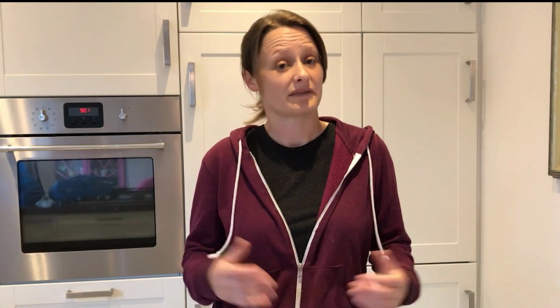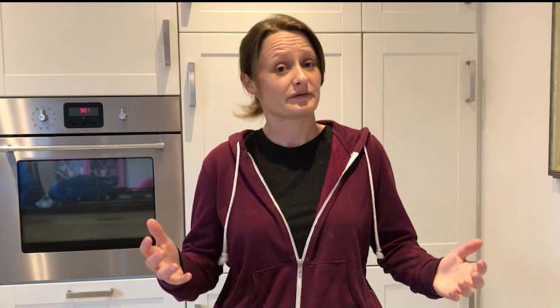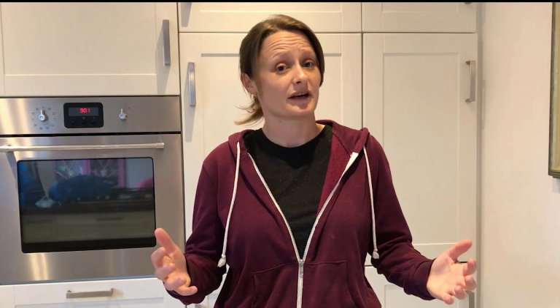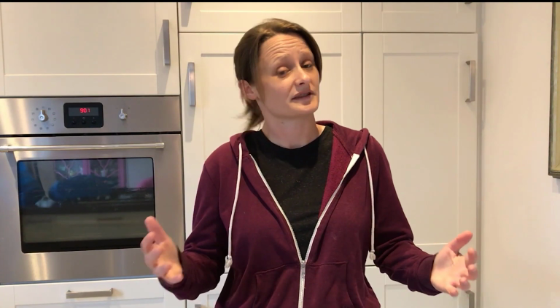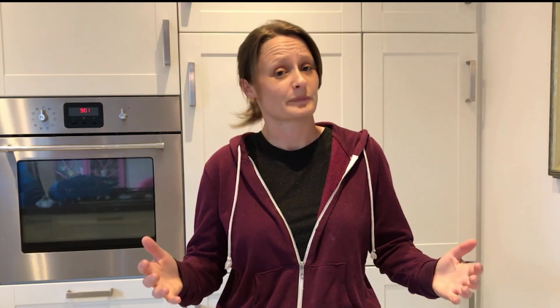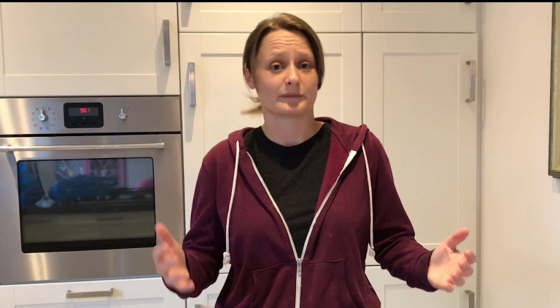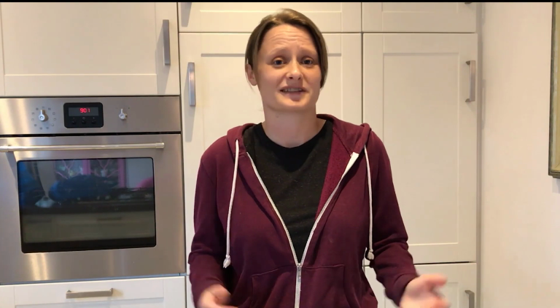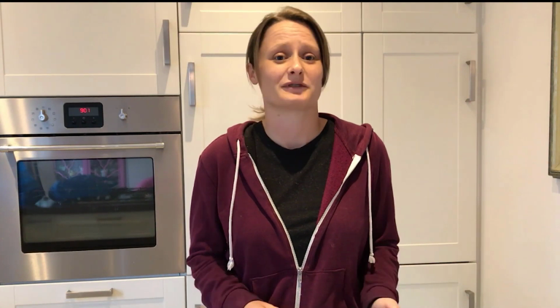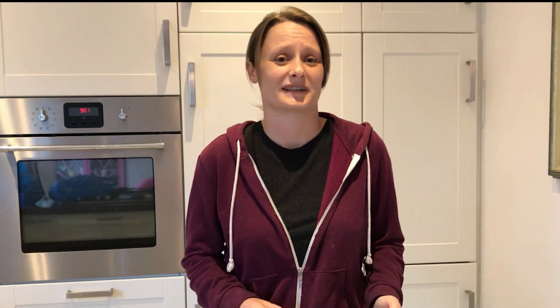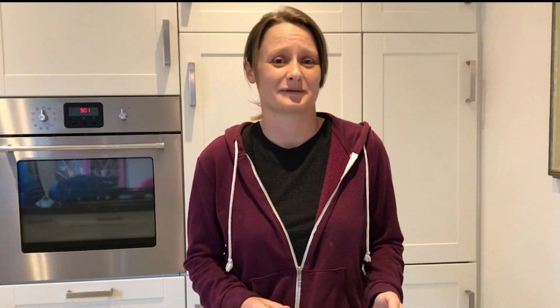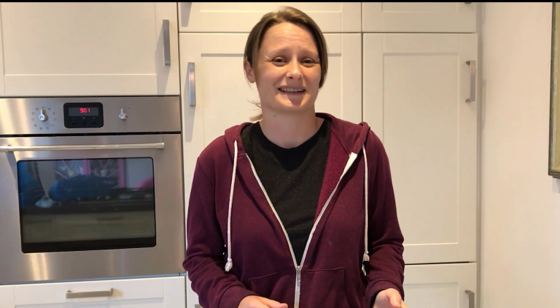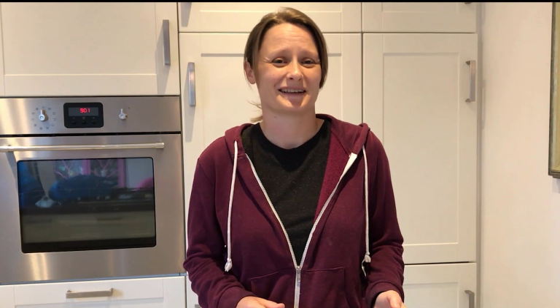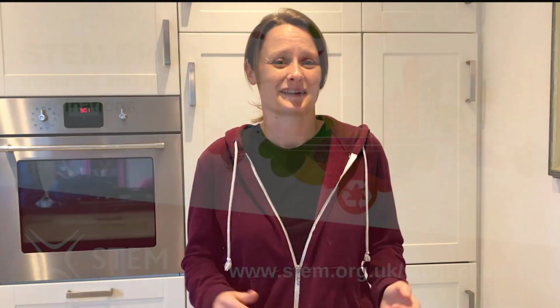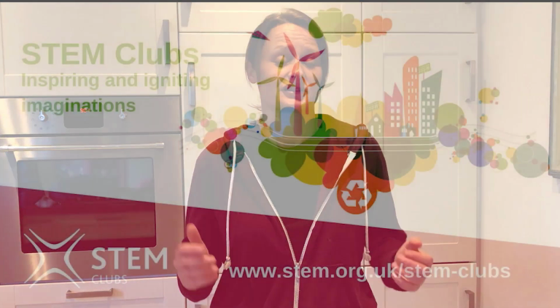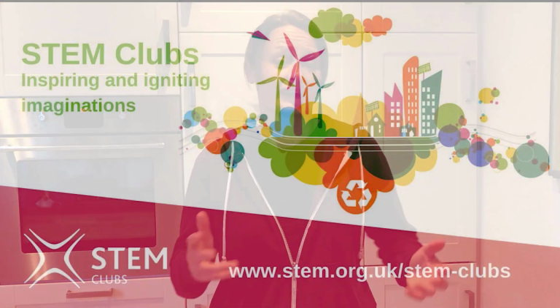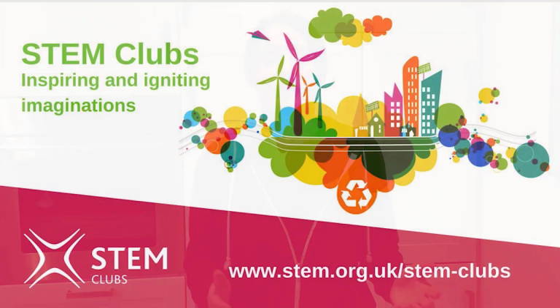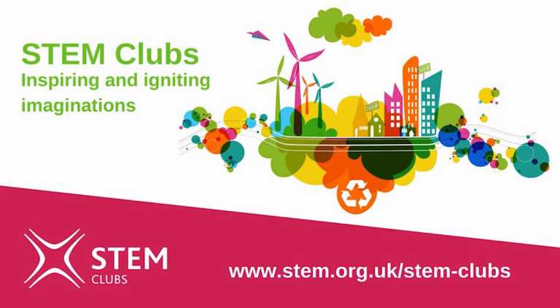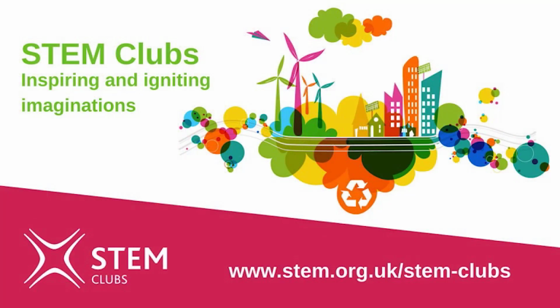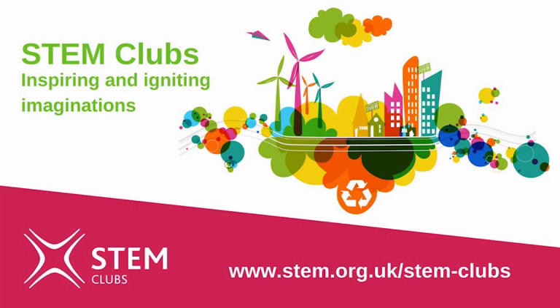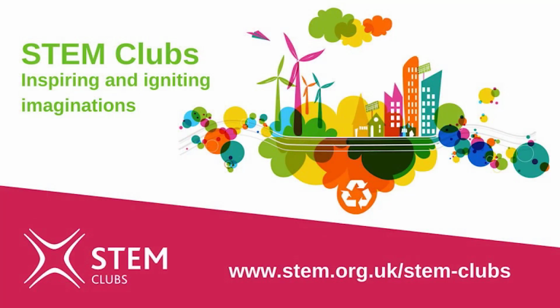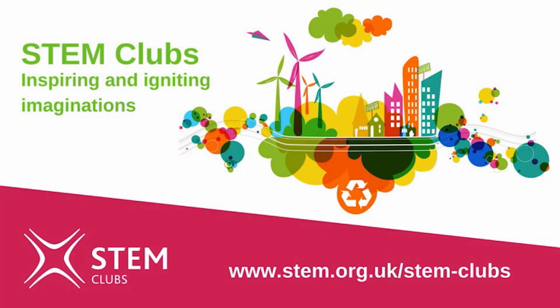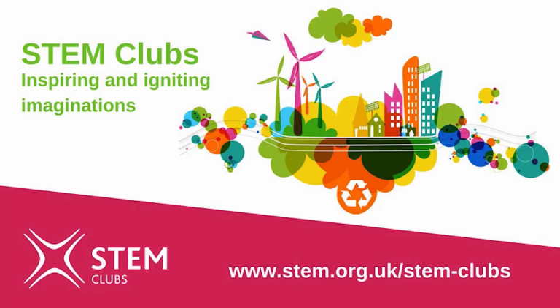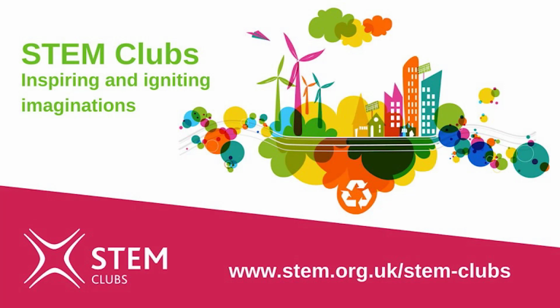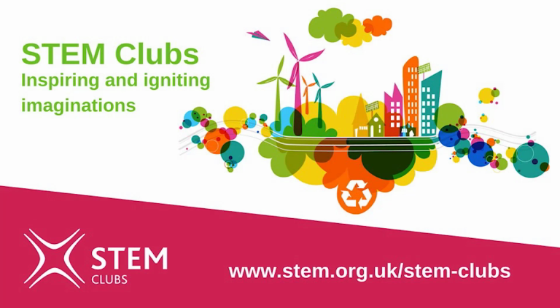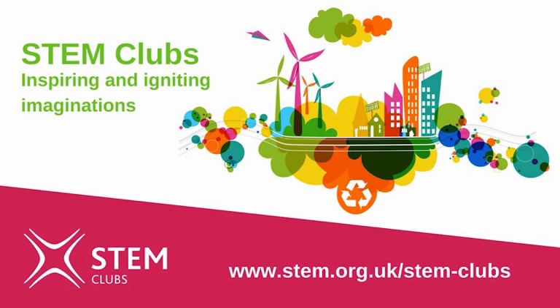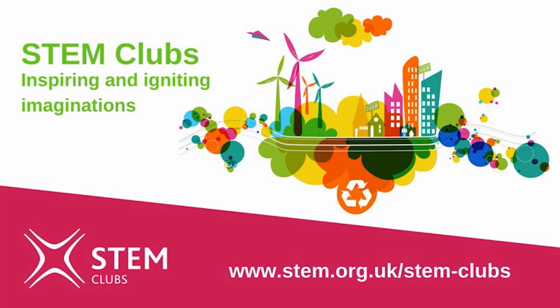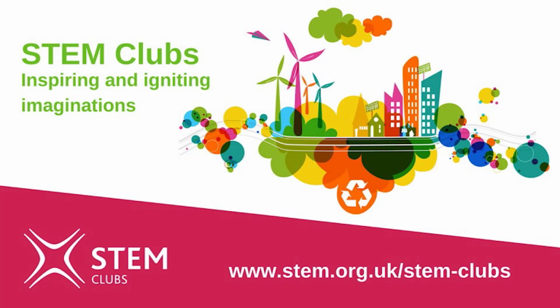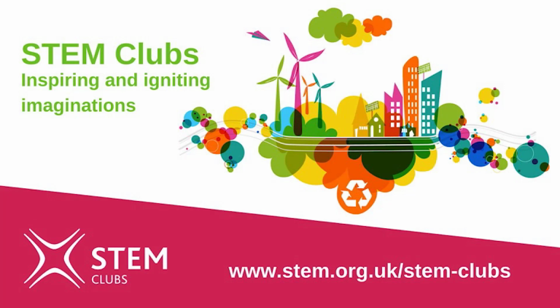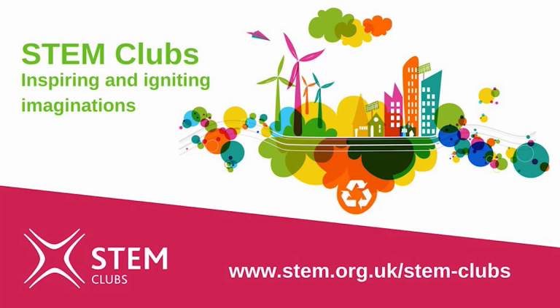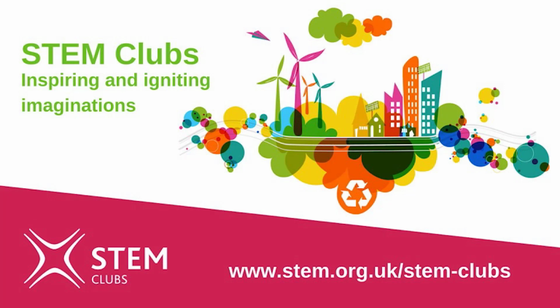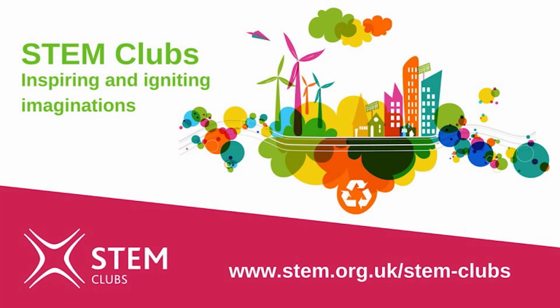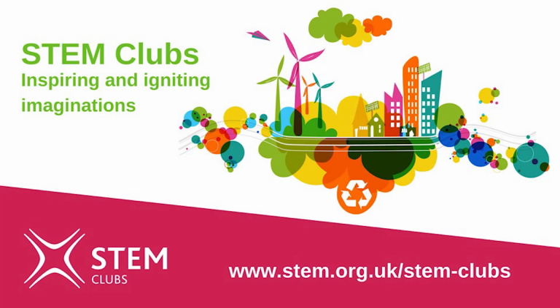This video is inspired by STEM Club's activity. Check out the STEM Club's website online and you'll find loads and loads of other activities that you can try.